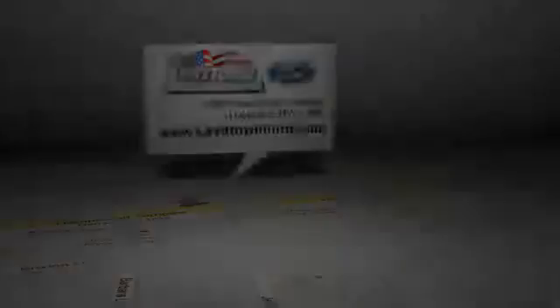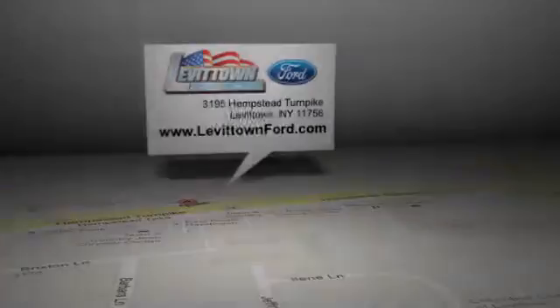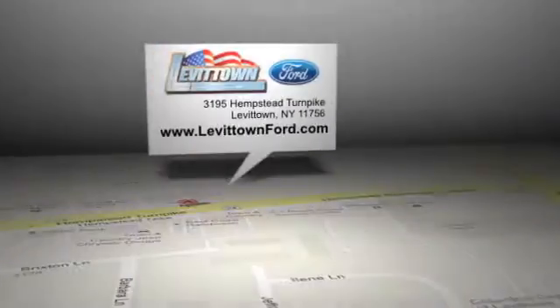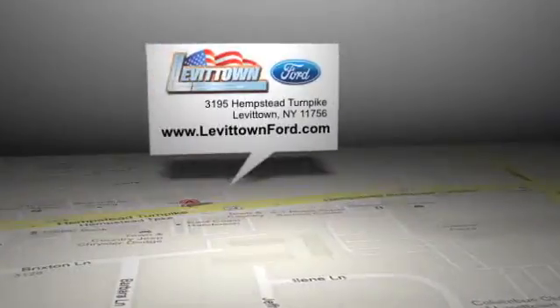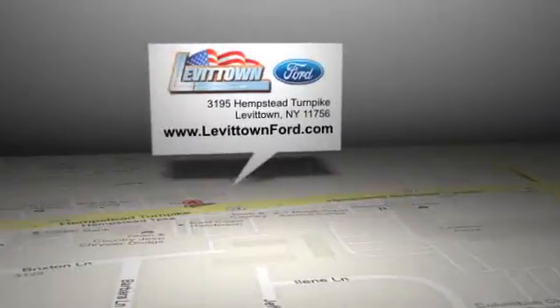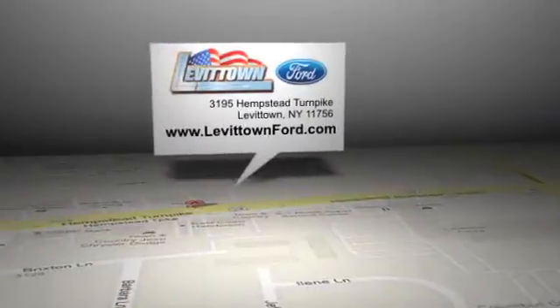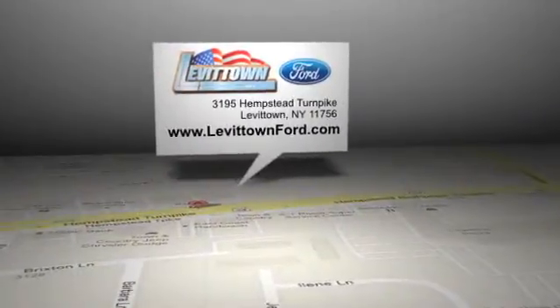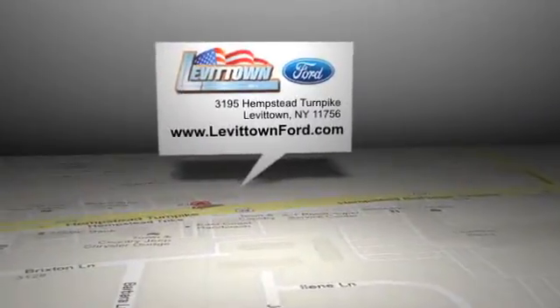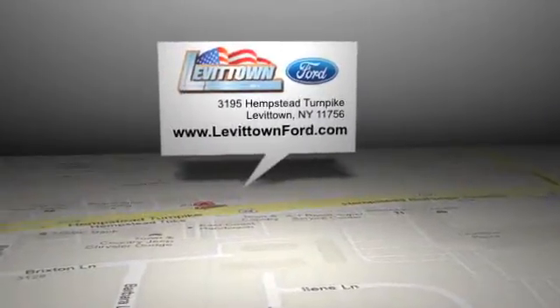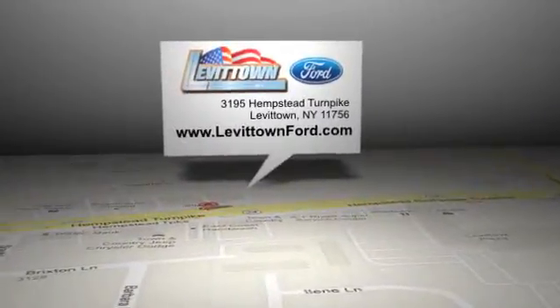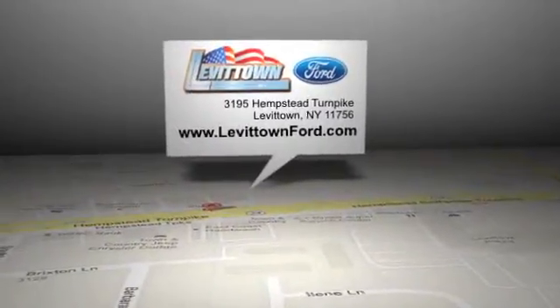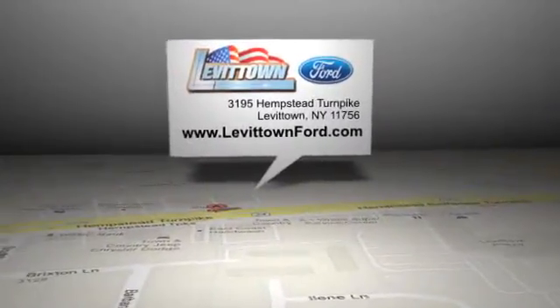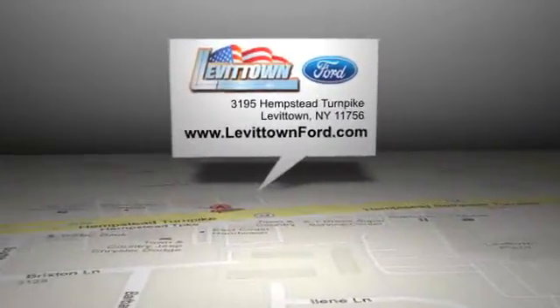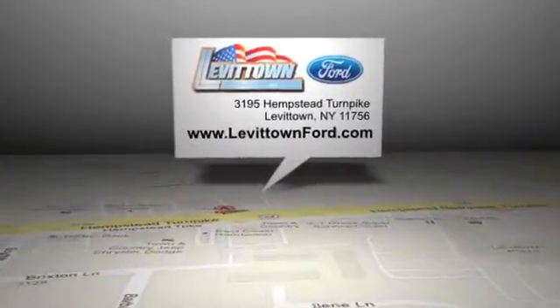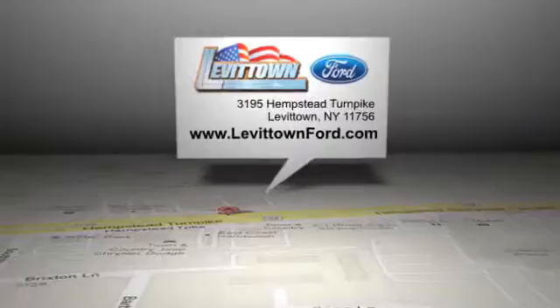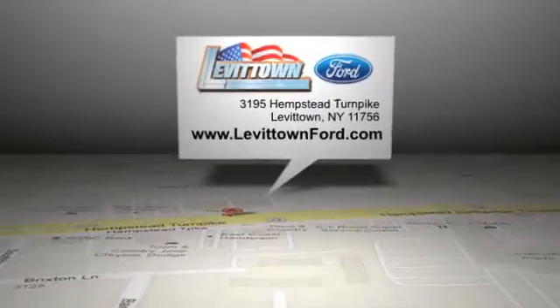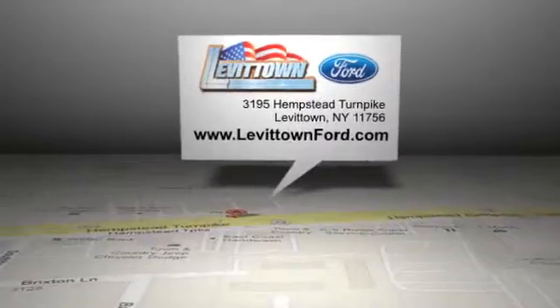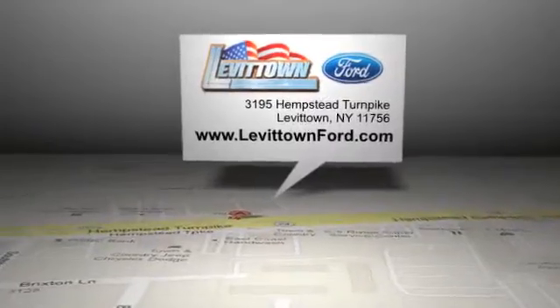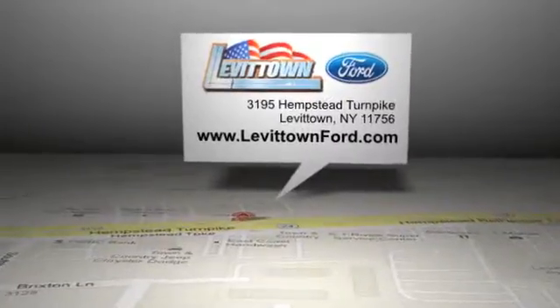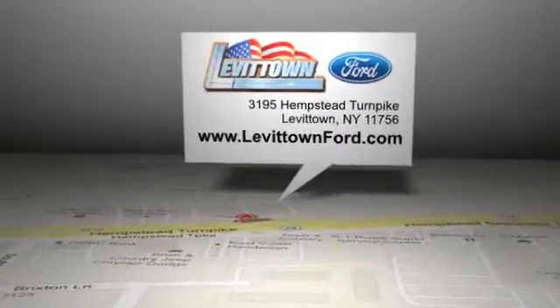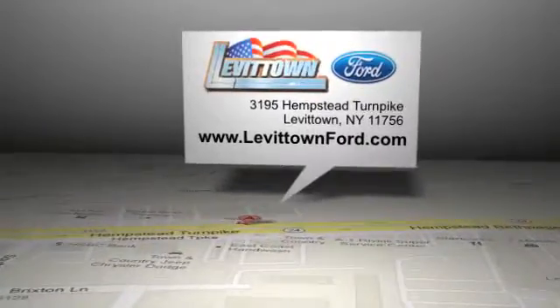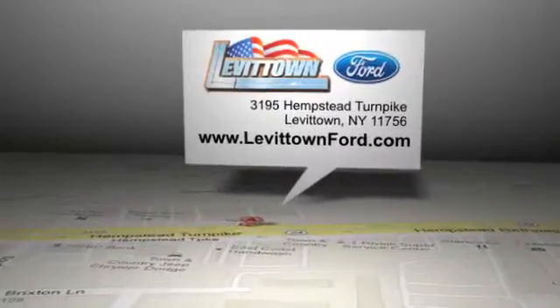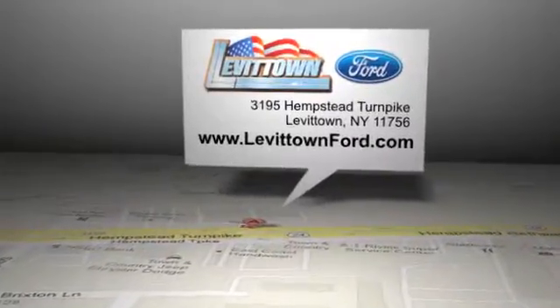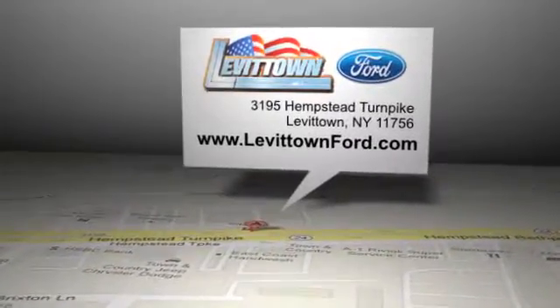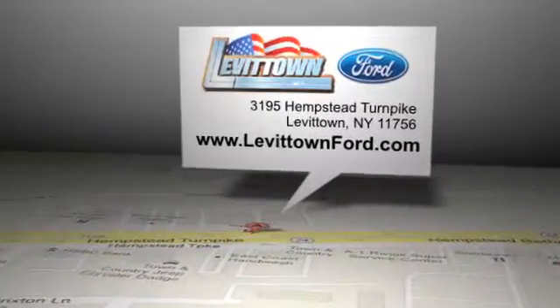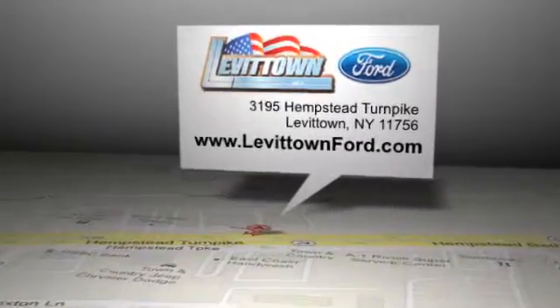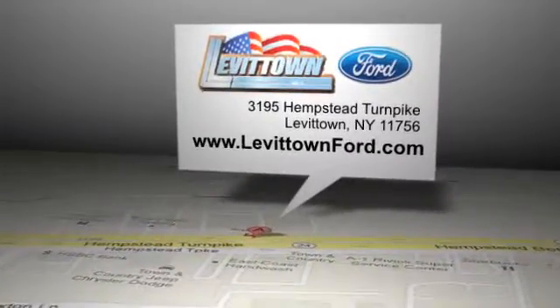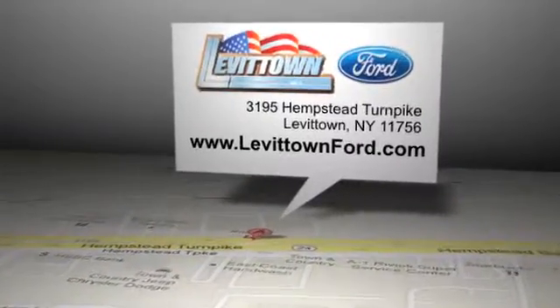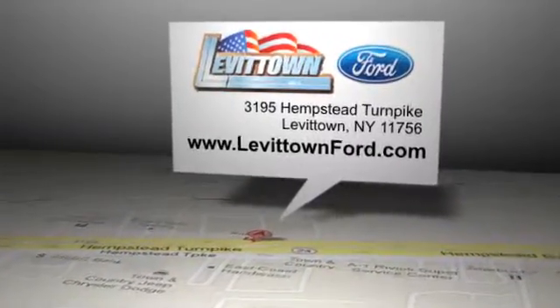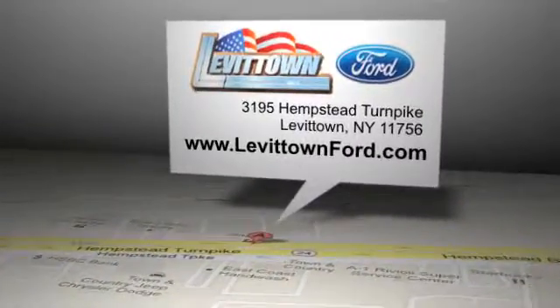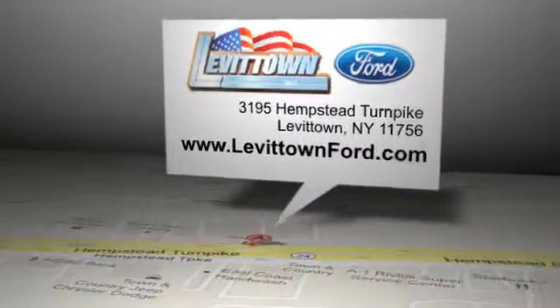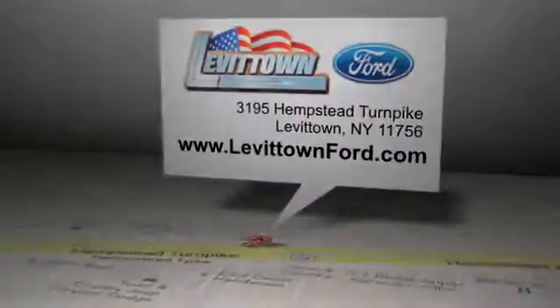Levitown Ford is located at 3195 Hempstead Turnpike in Levitown, New York.